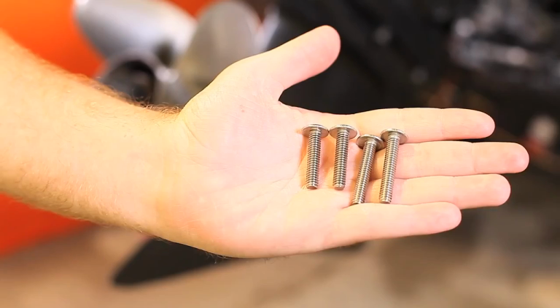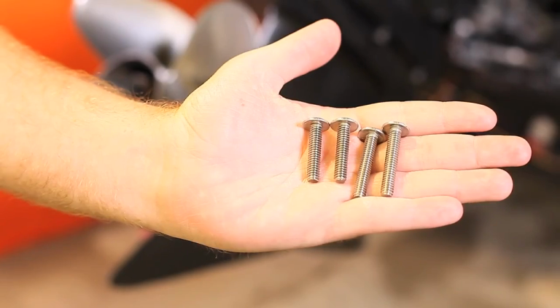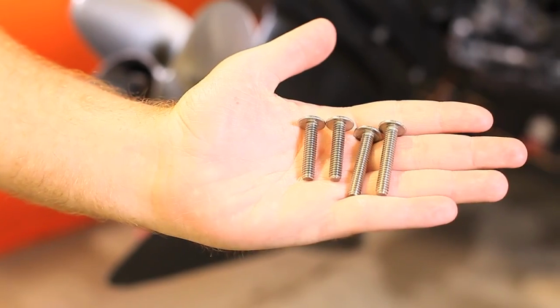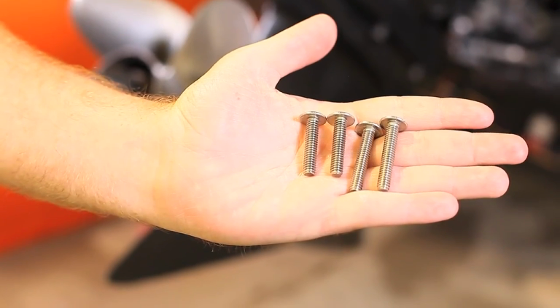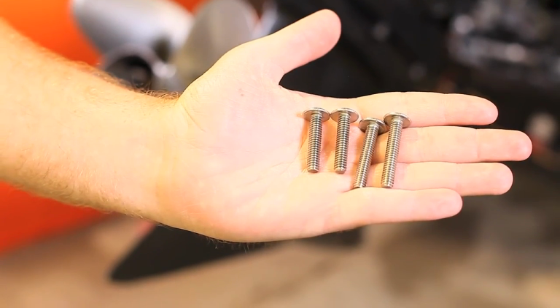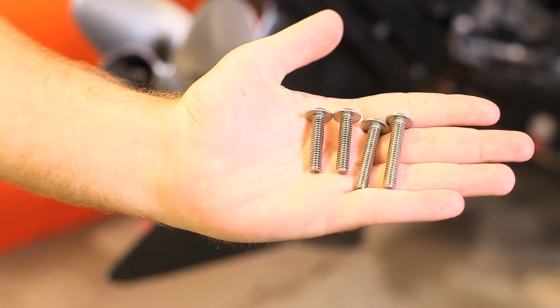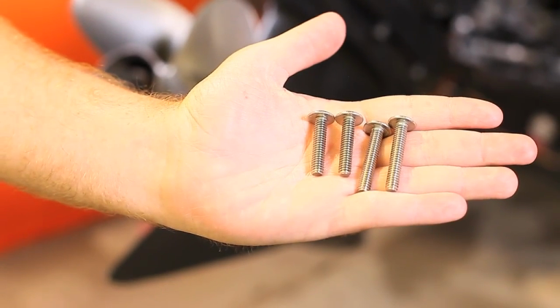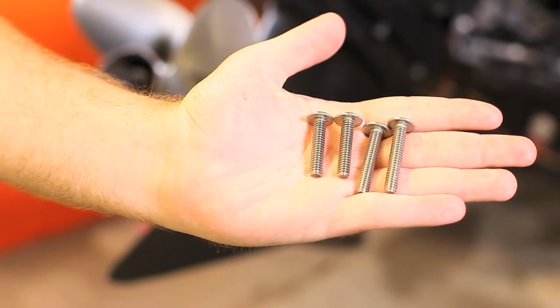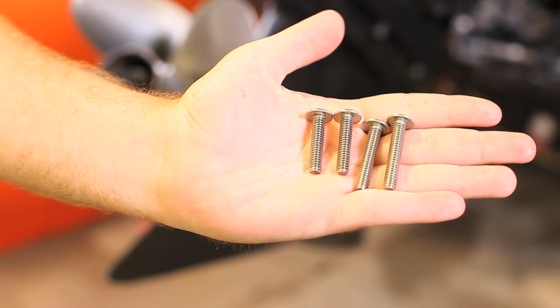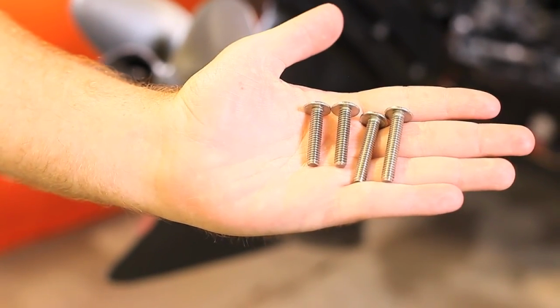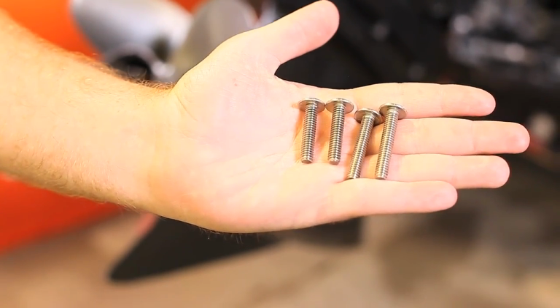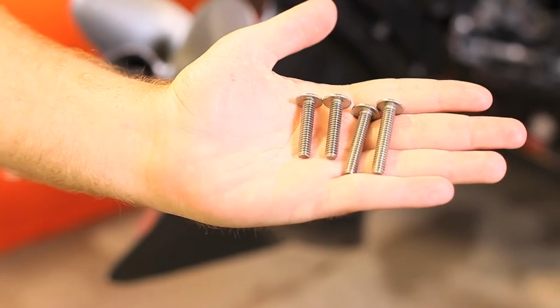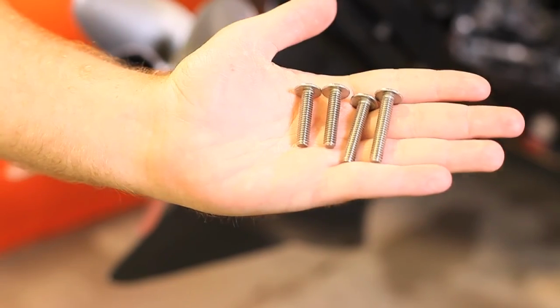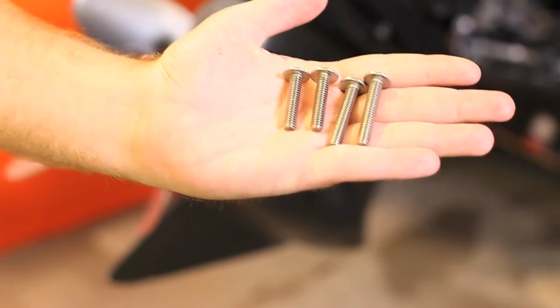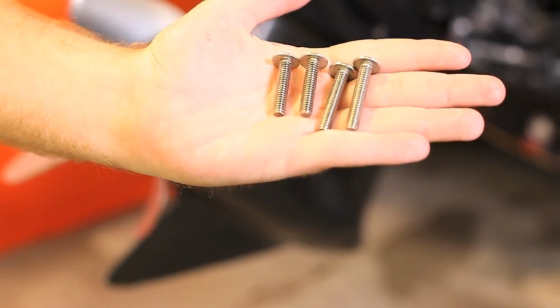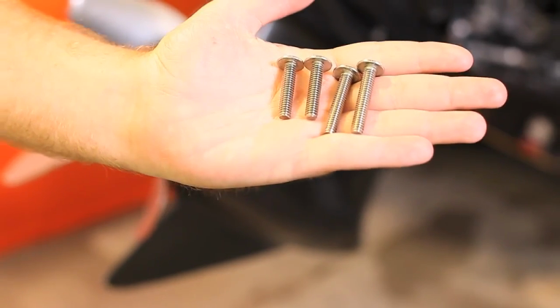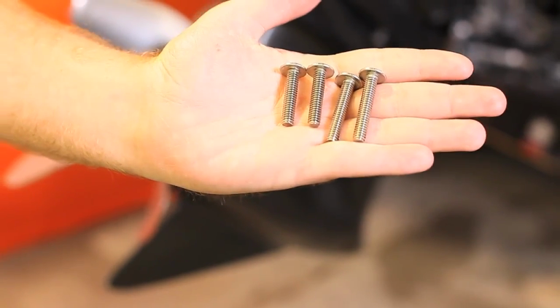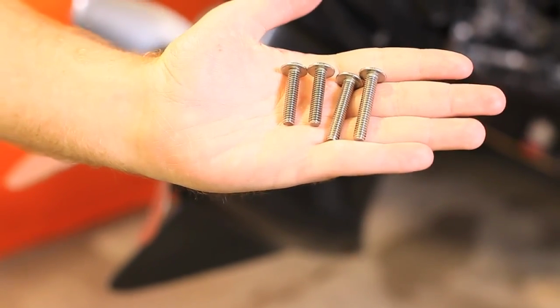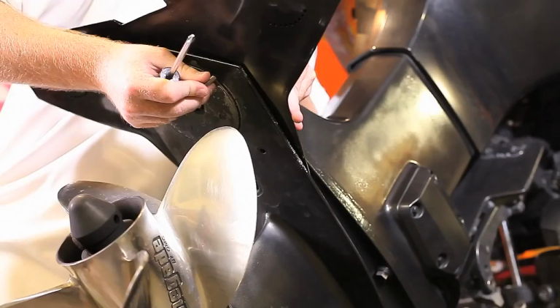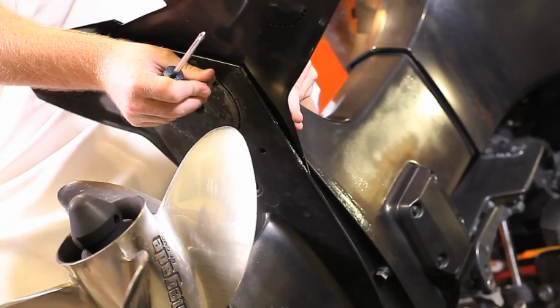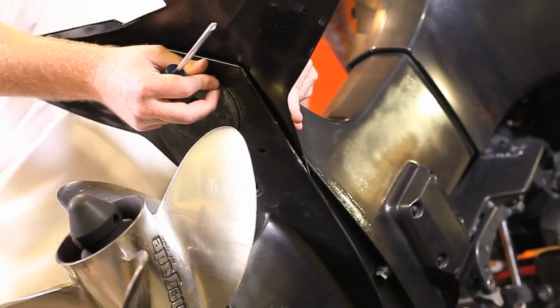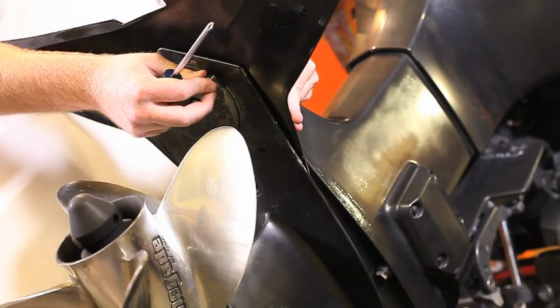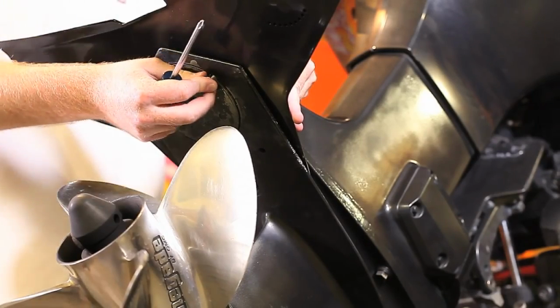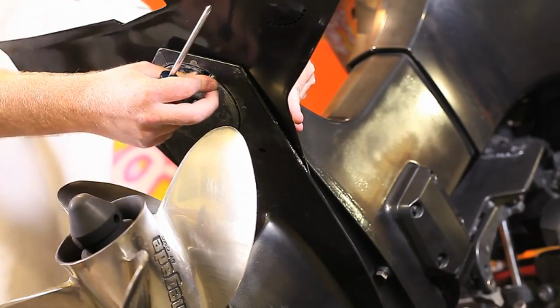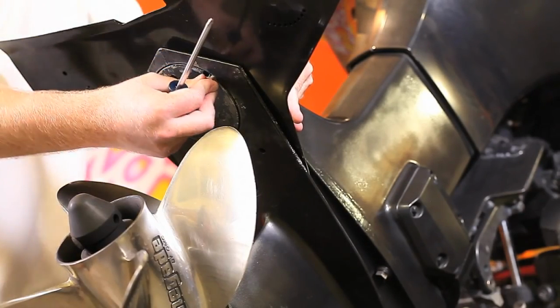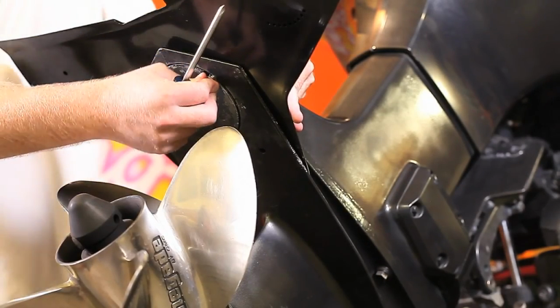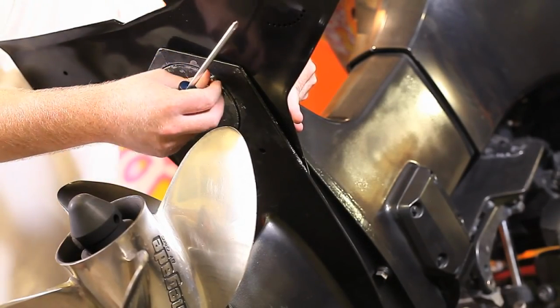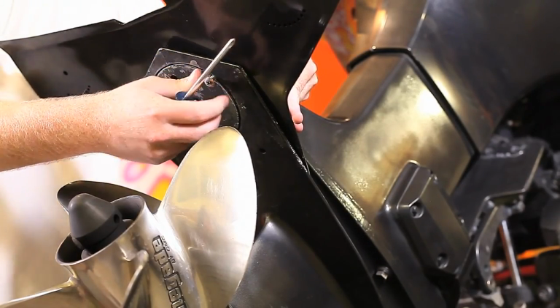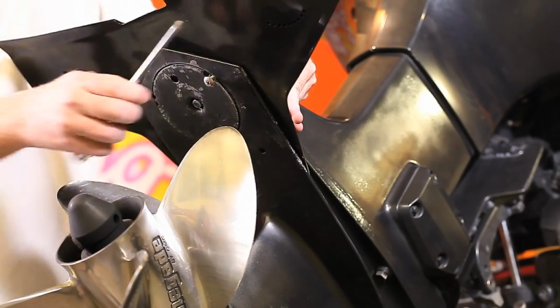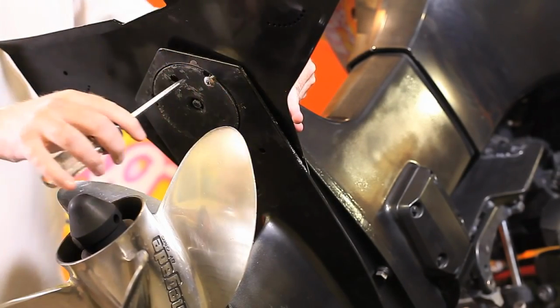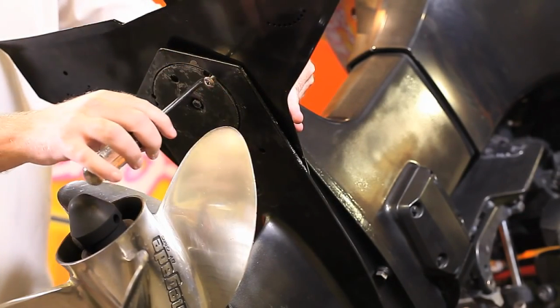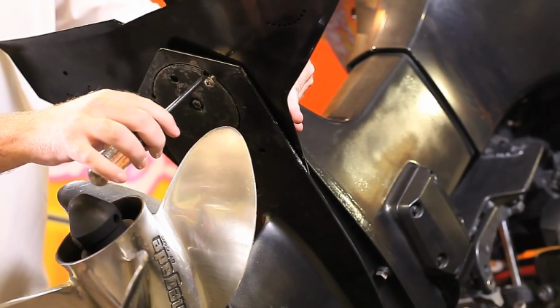Notice the two different bolt lengths. Insert the bolts — the longer ones in the rear and the shorter ones in the front.